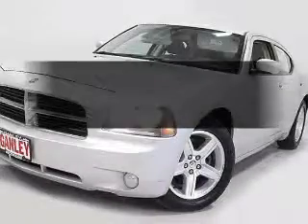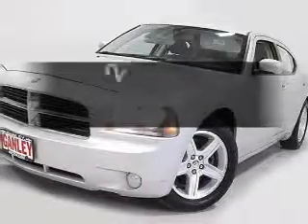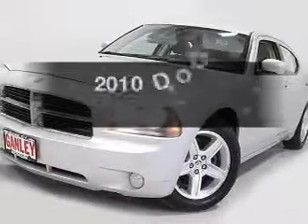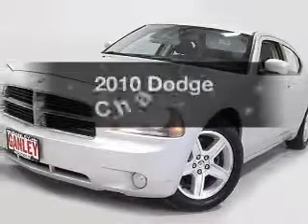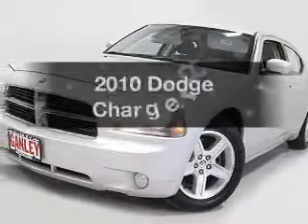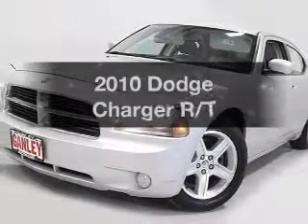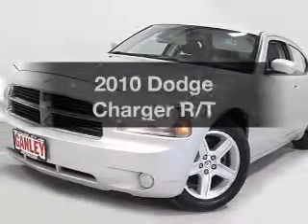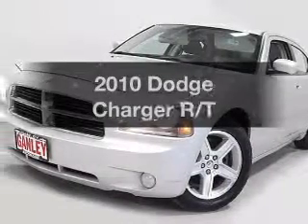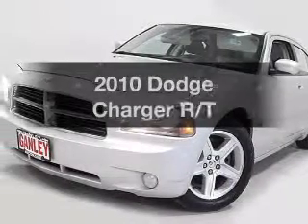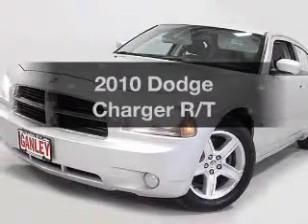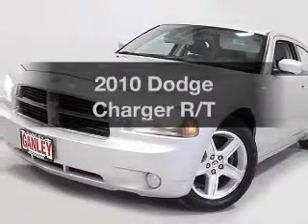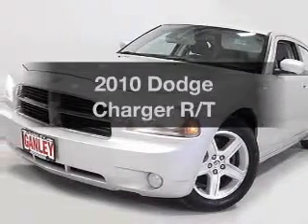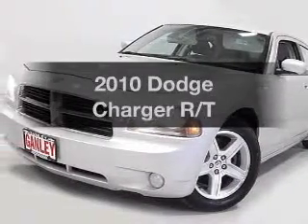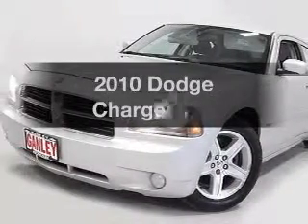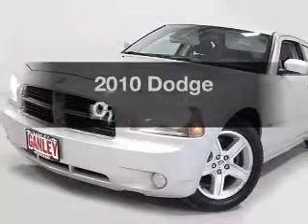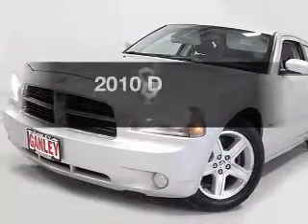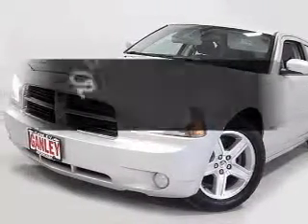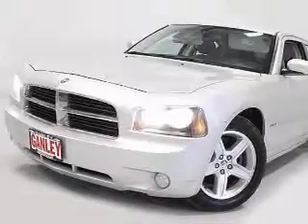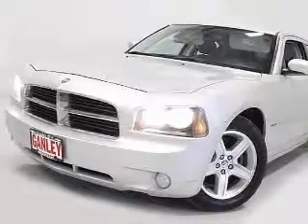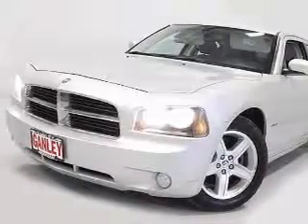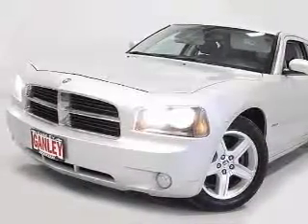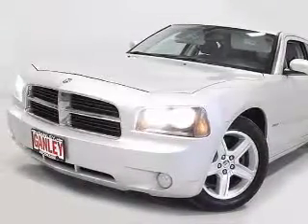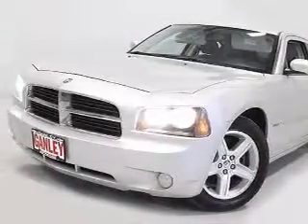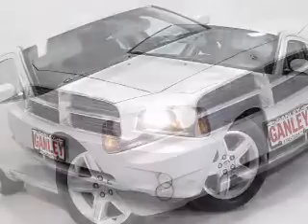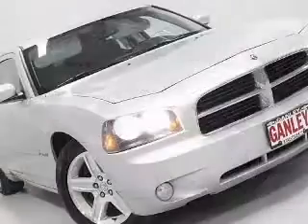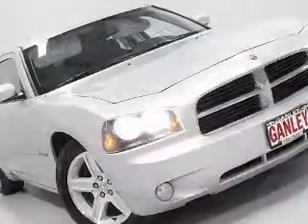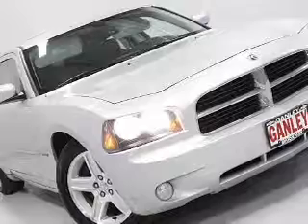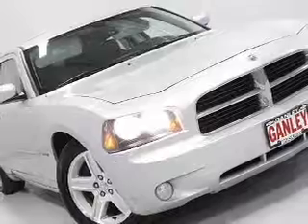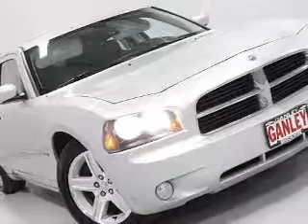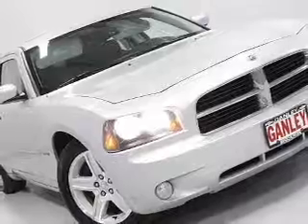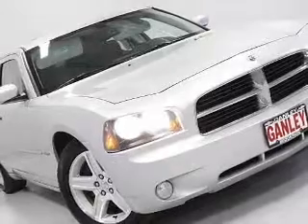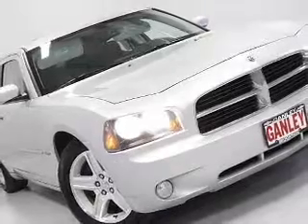Presenting the 2010 Dodge Charger. If you're looking for a first-rate auto, this one could be yours today.